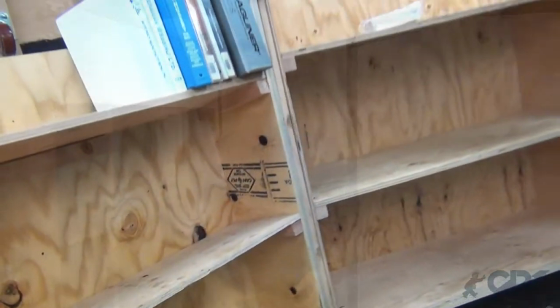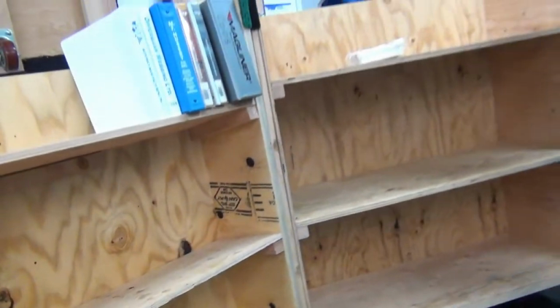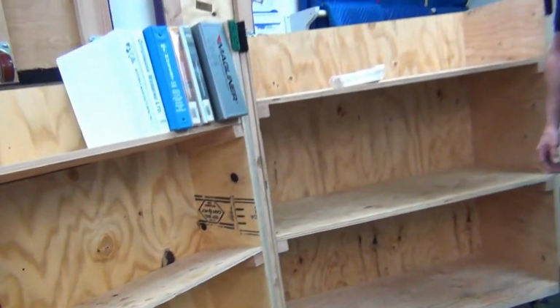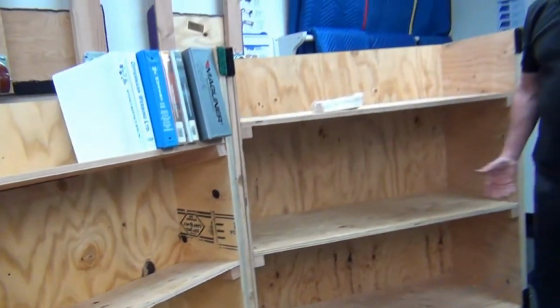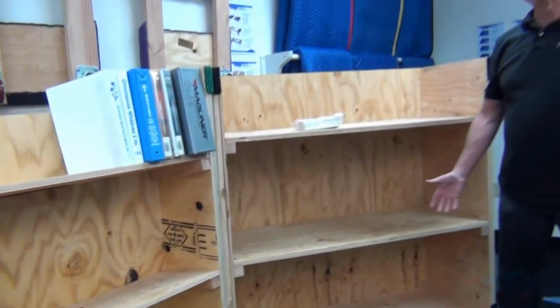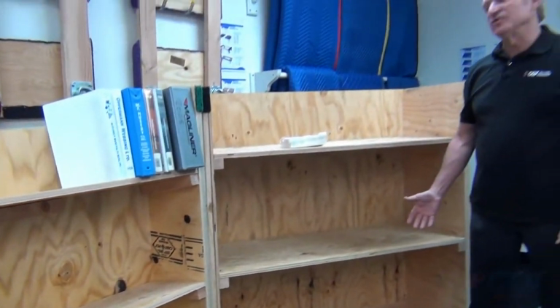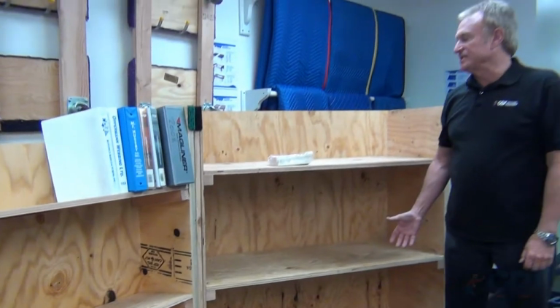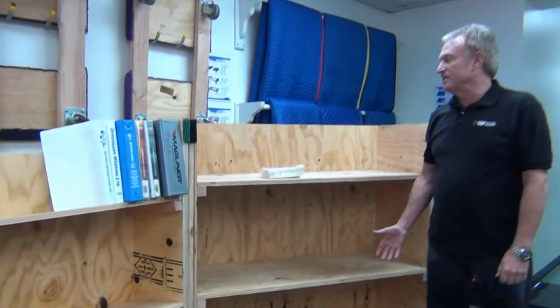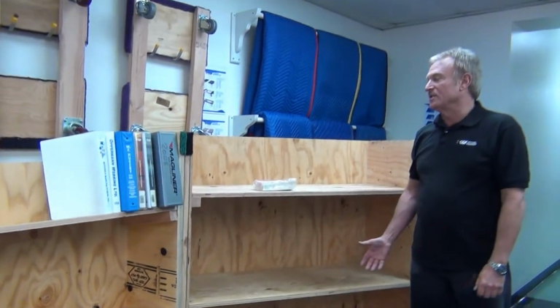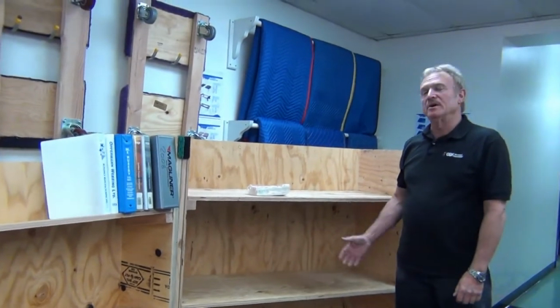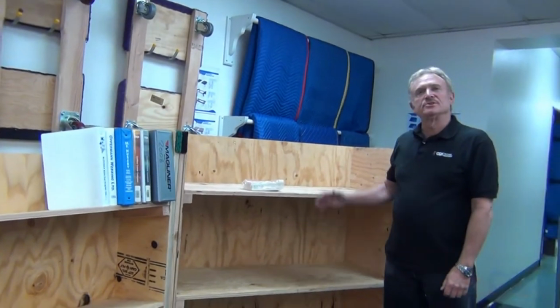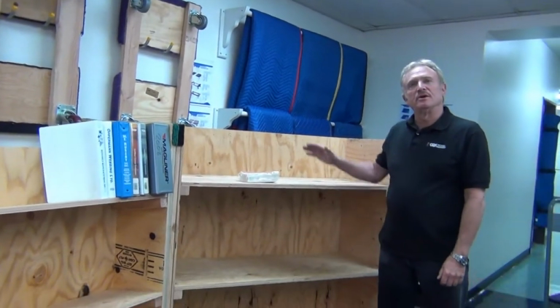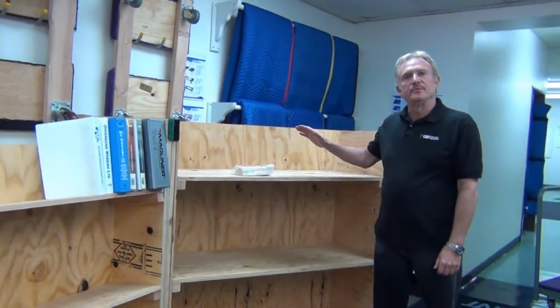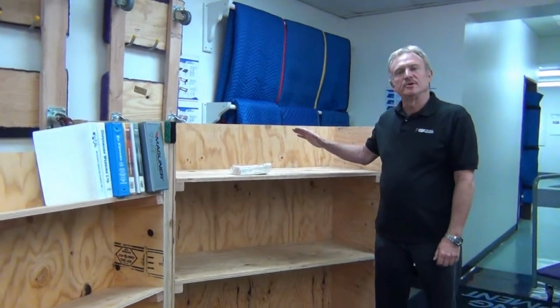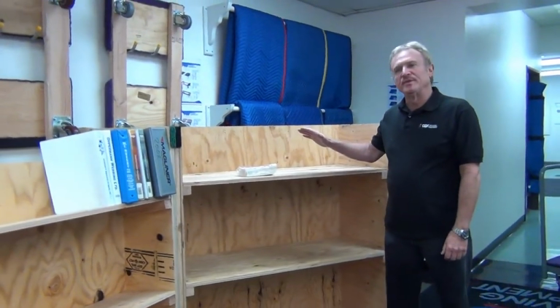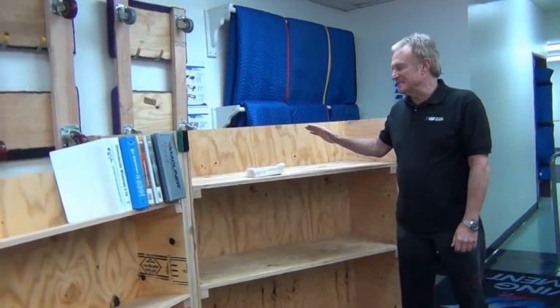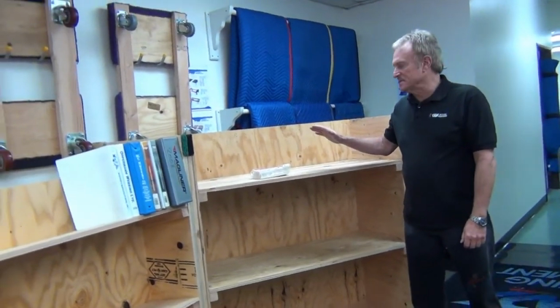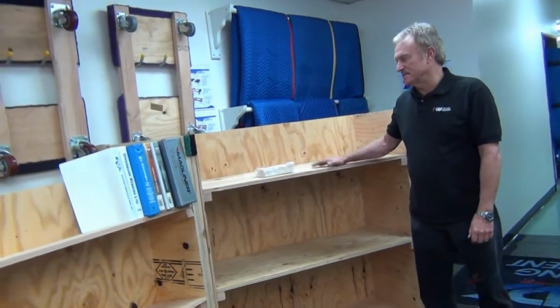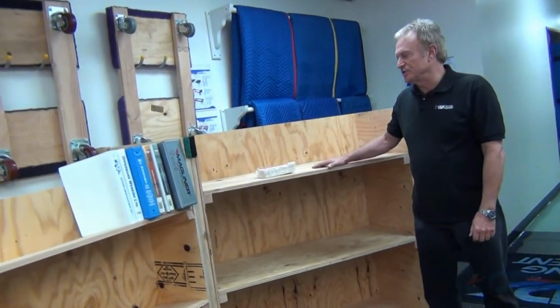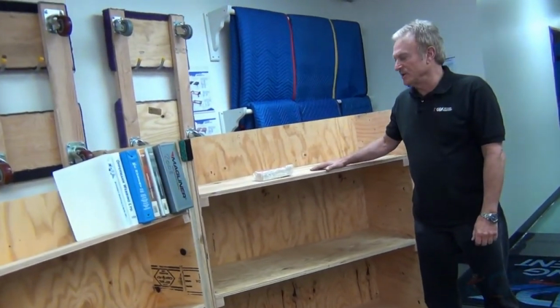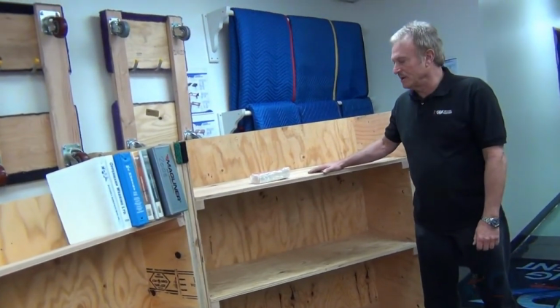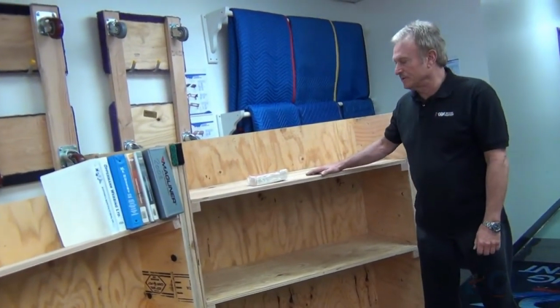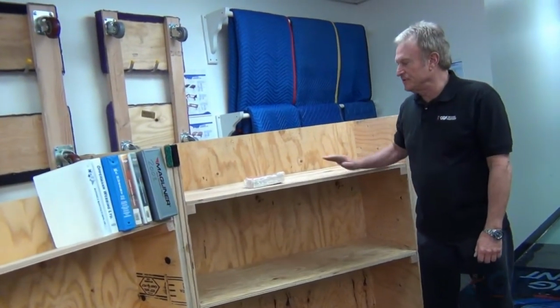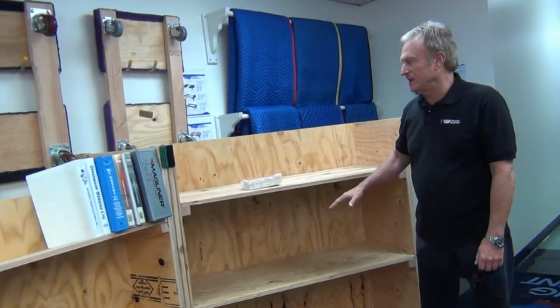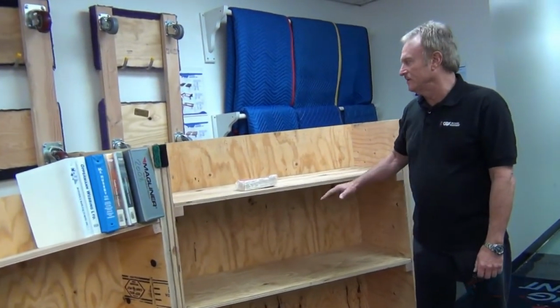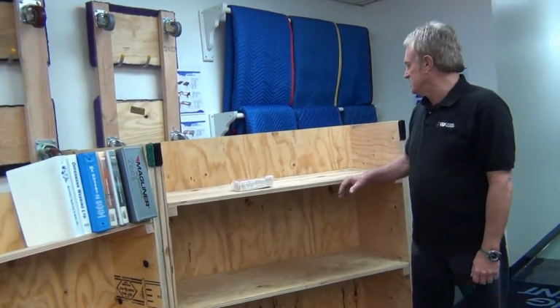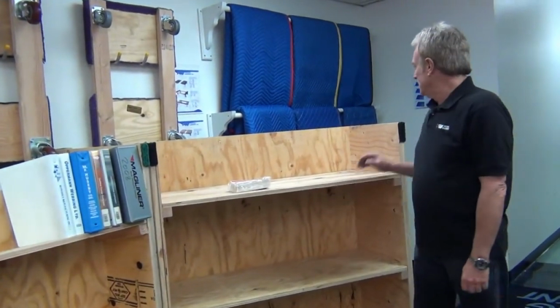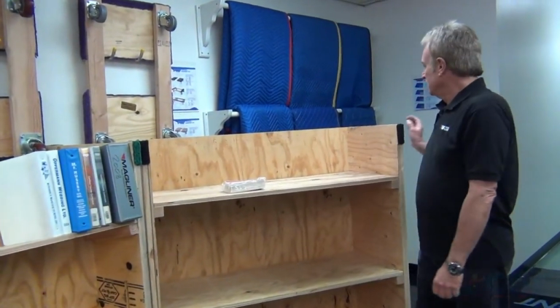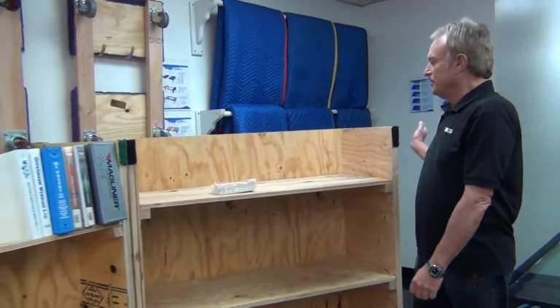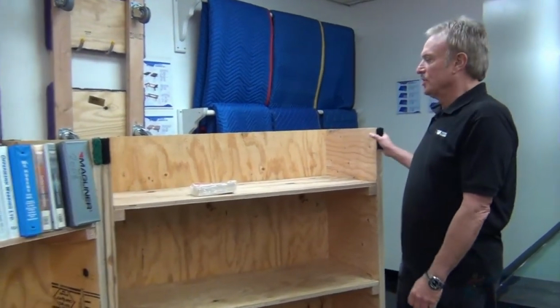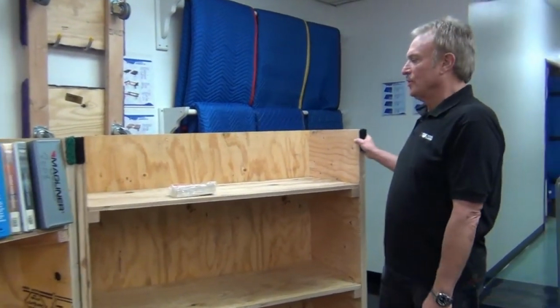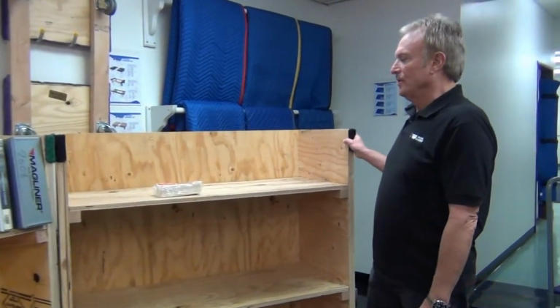And here we have your standard carts — you're all familiar with this. This is a machine cart: three shelves, carpeted corners.